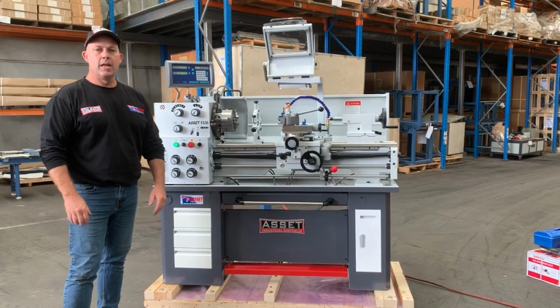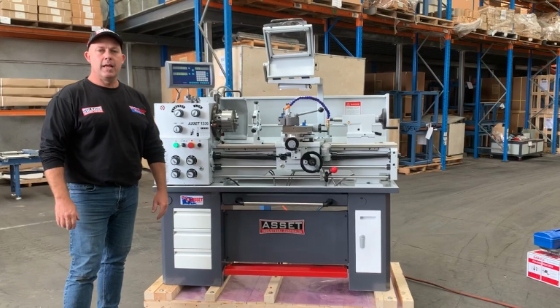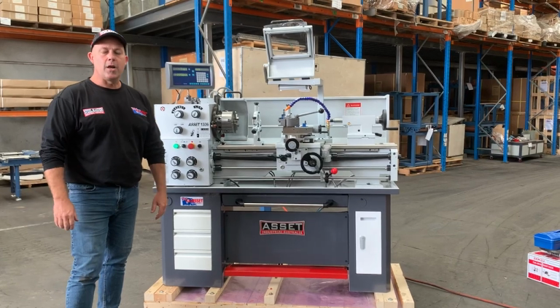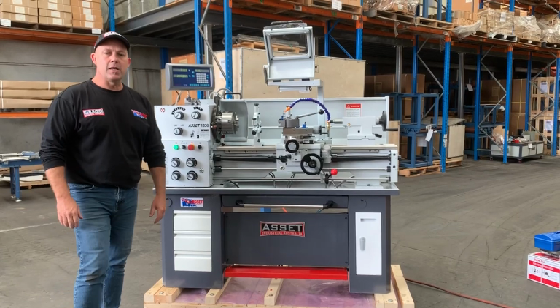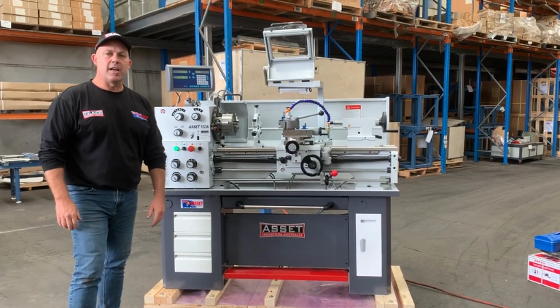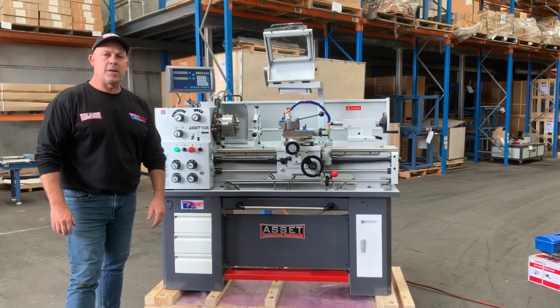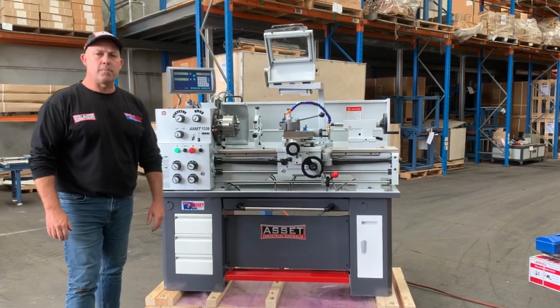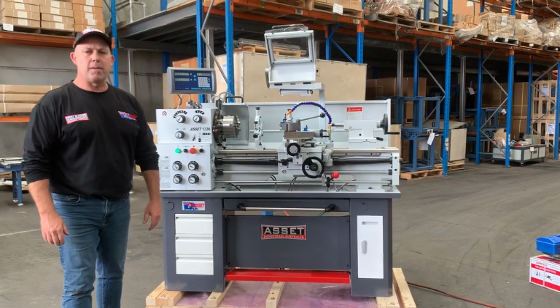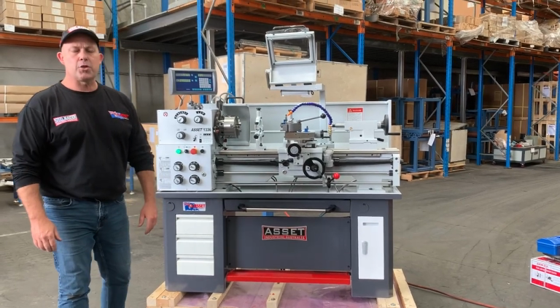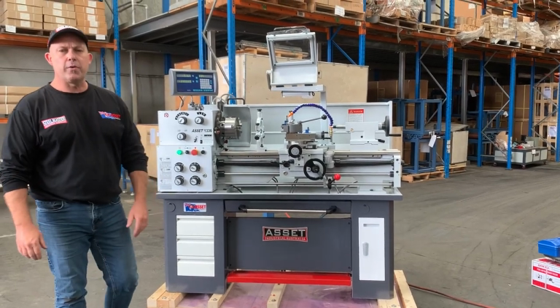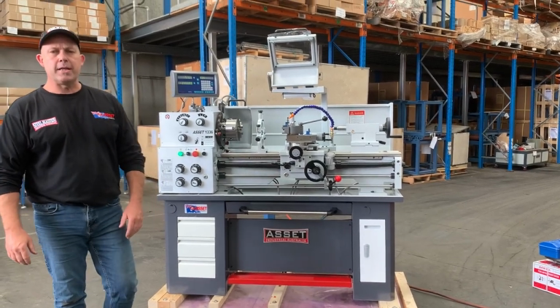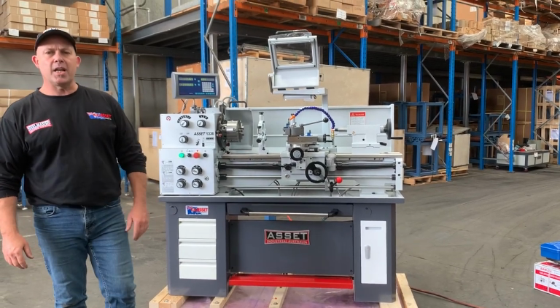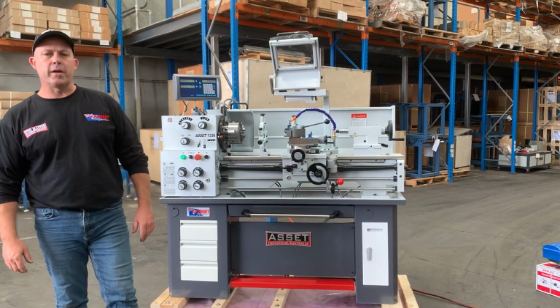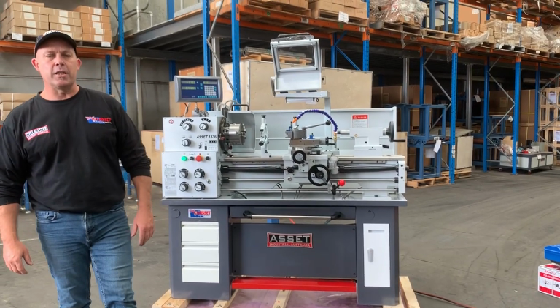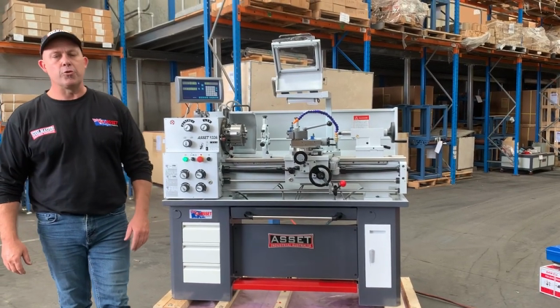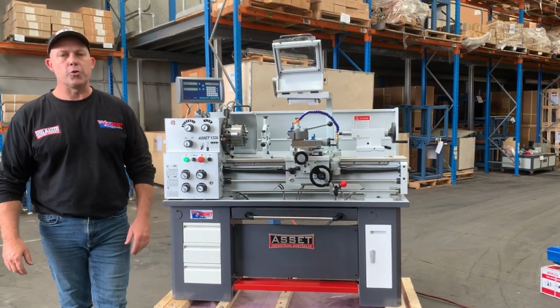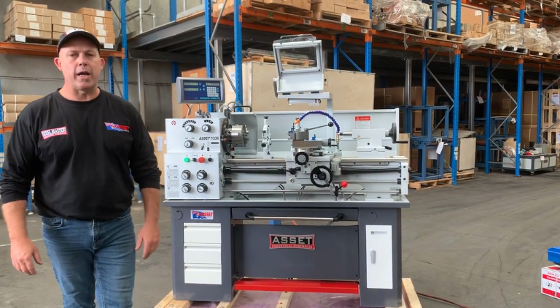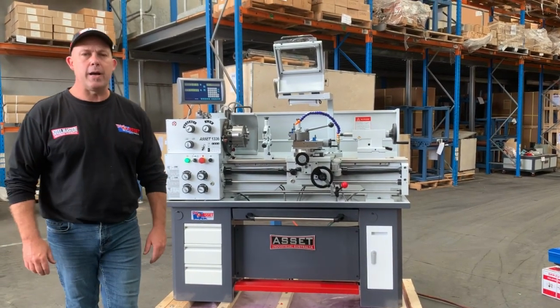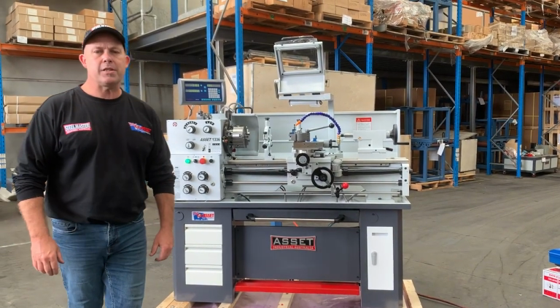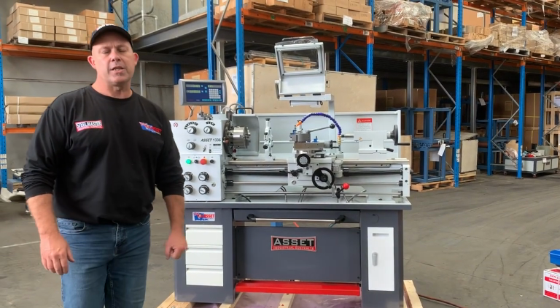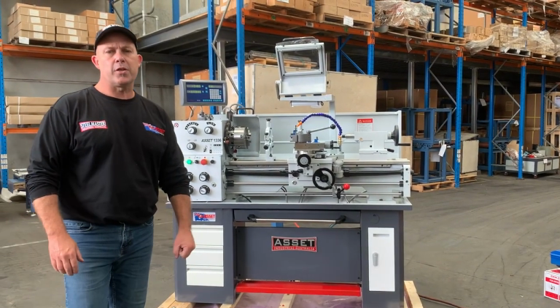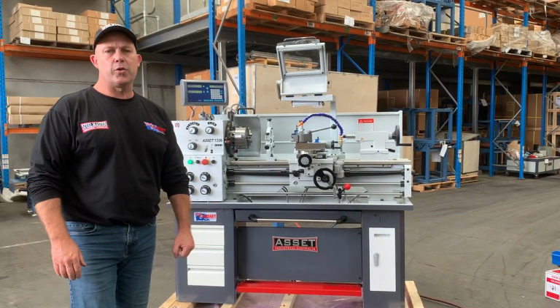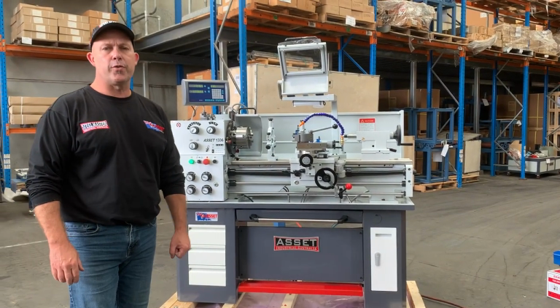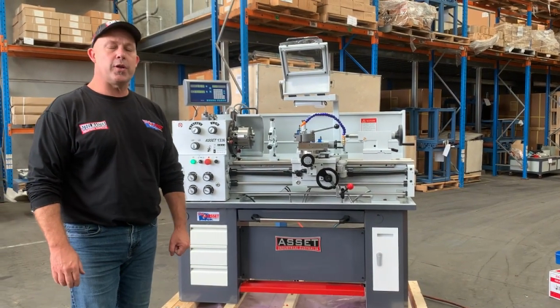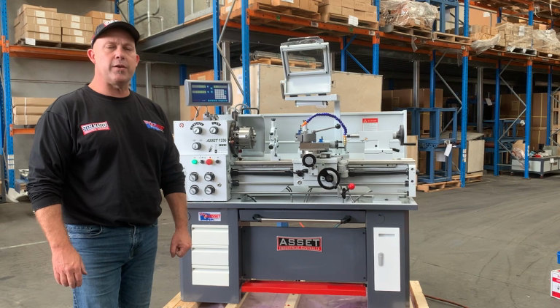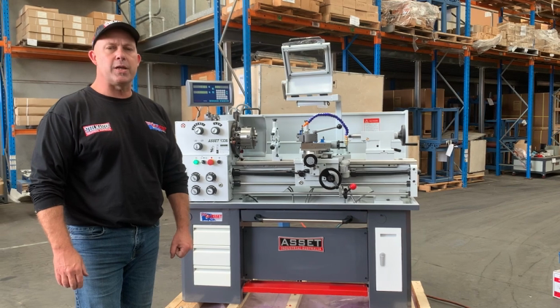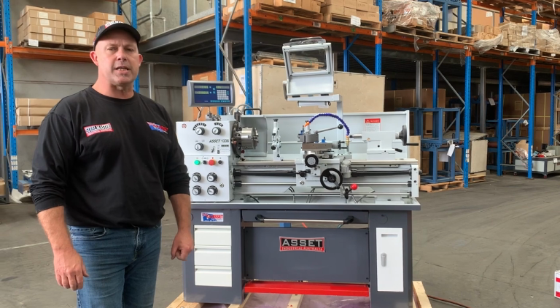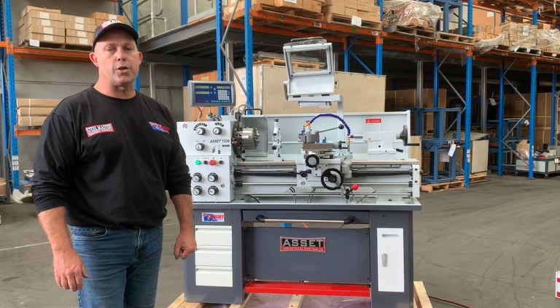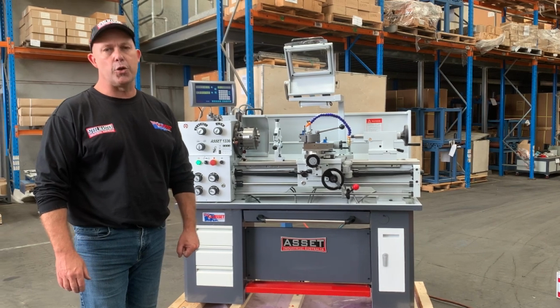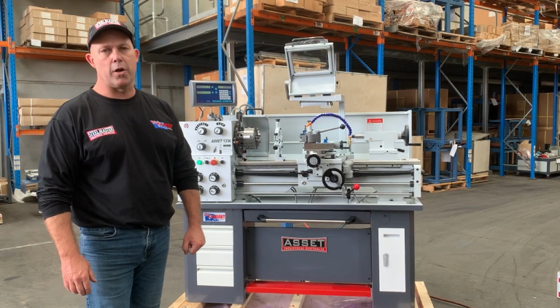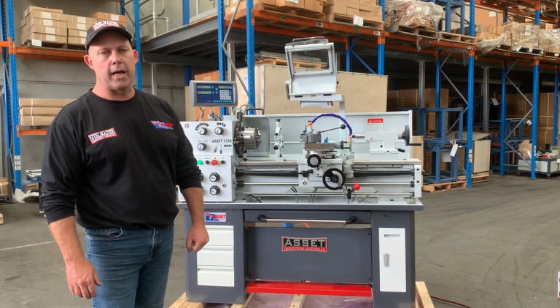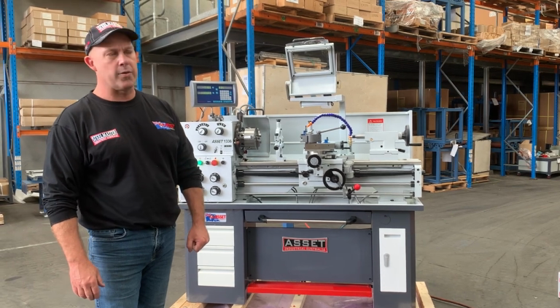Hey guys, Dave Mass at Latin Machinery. Today we're going to introduce our Asset Industrial 1336 Euro lathe.